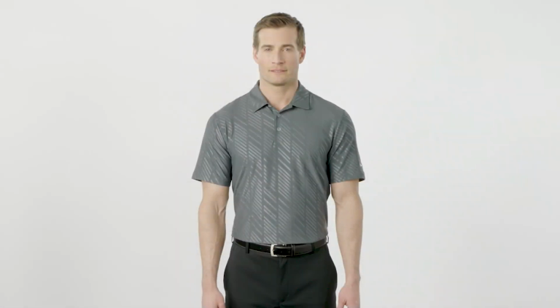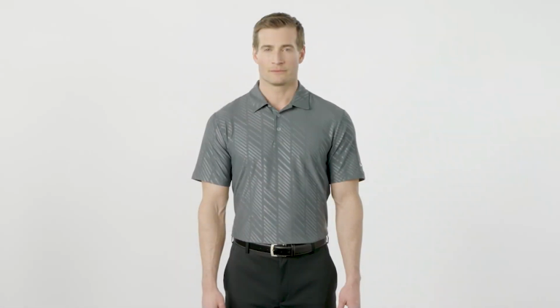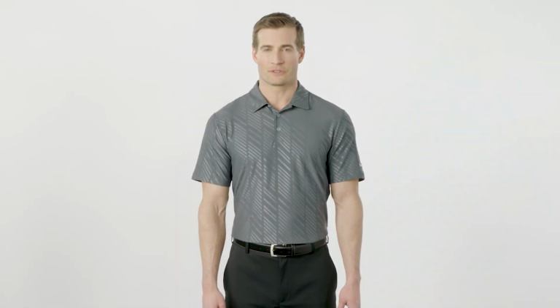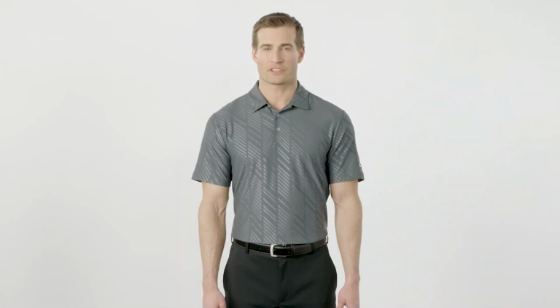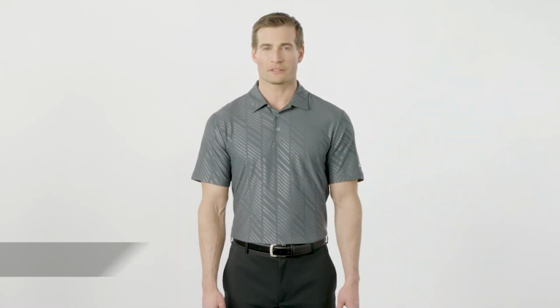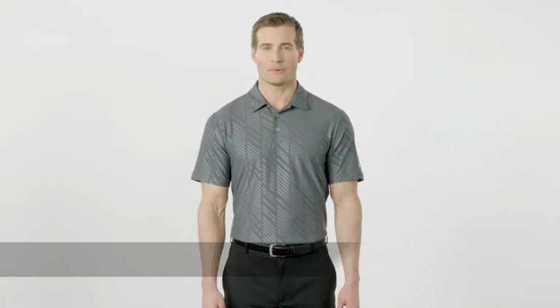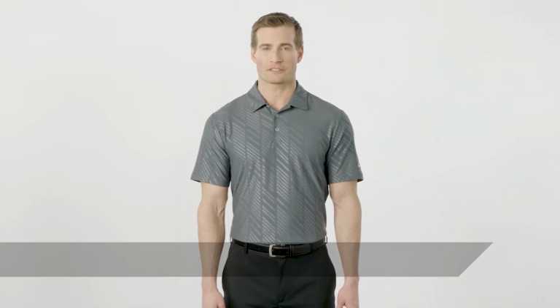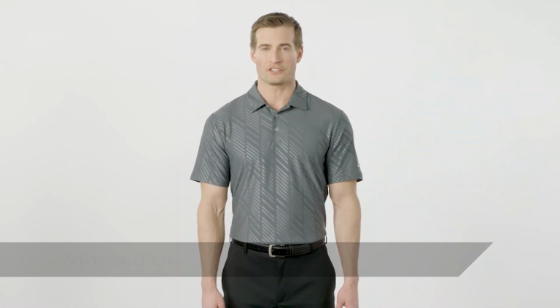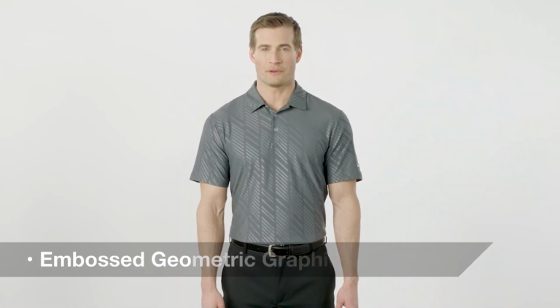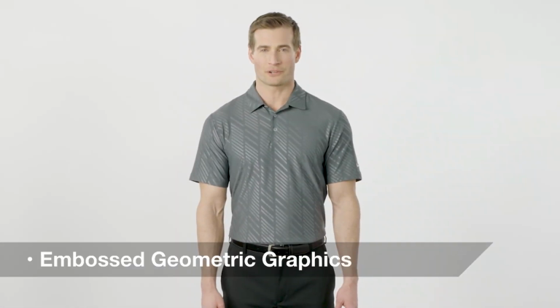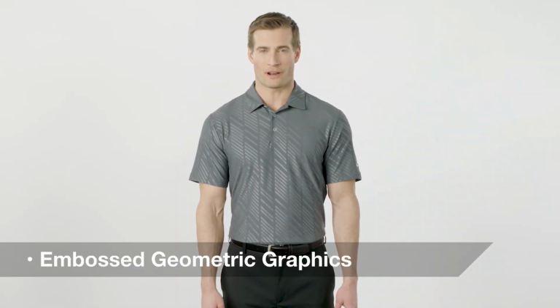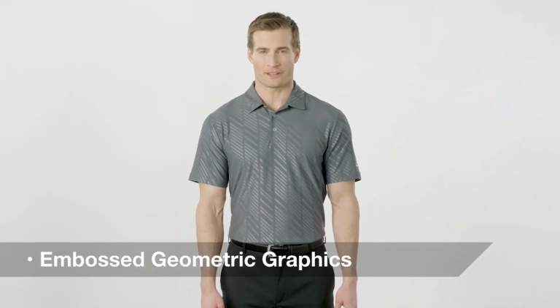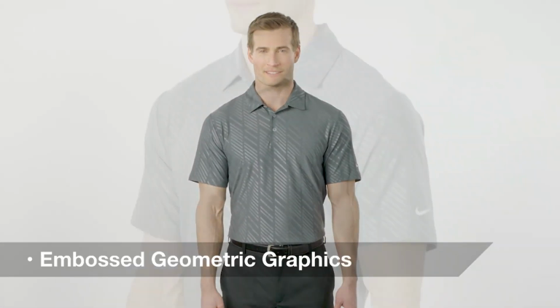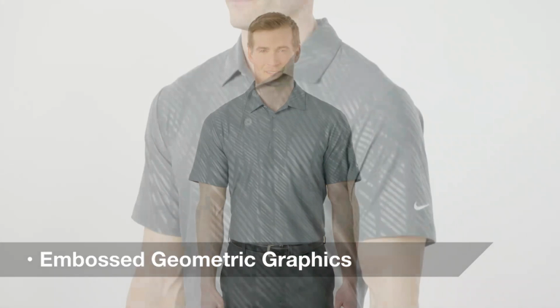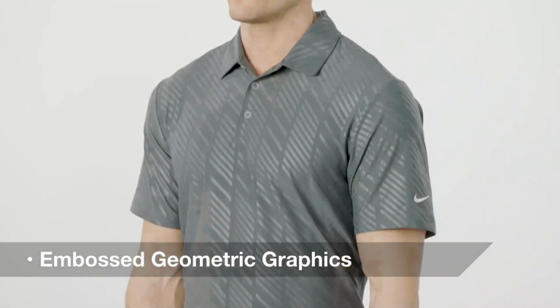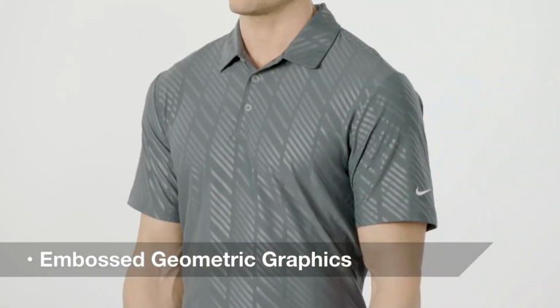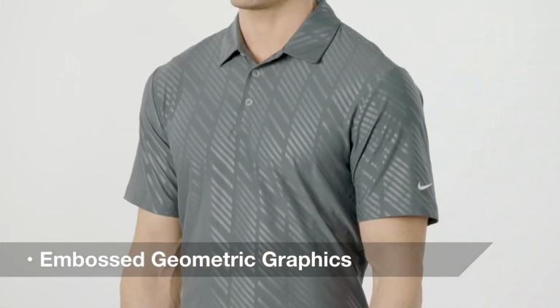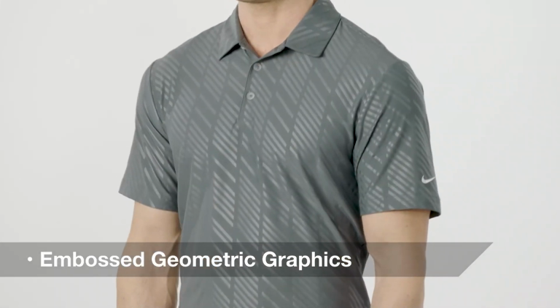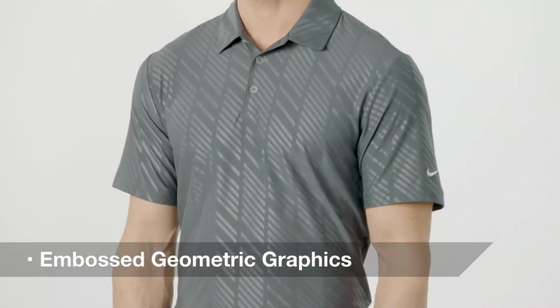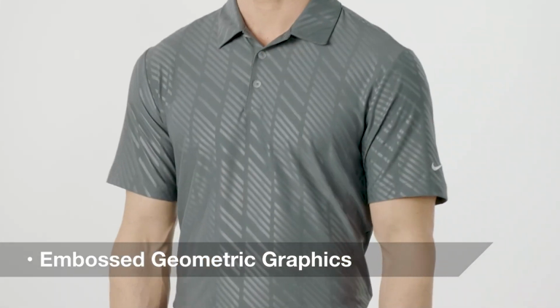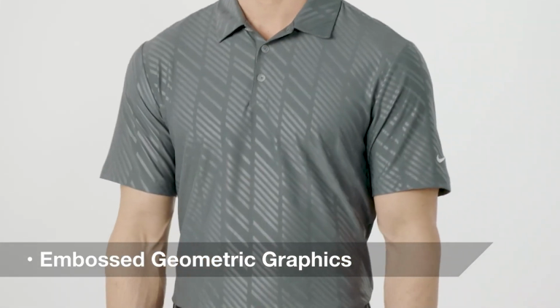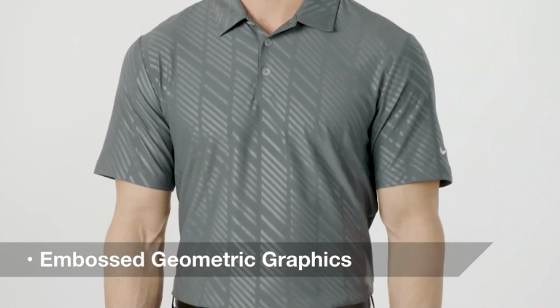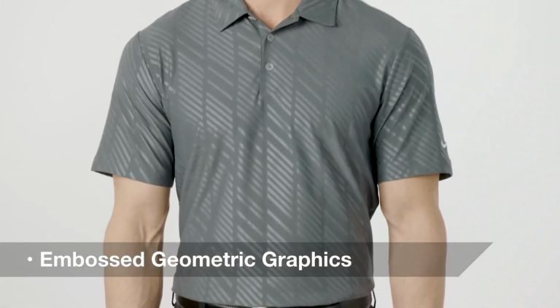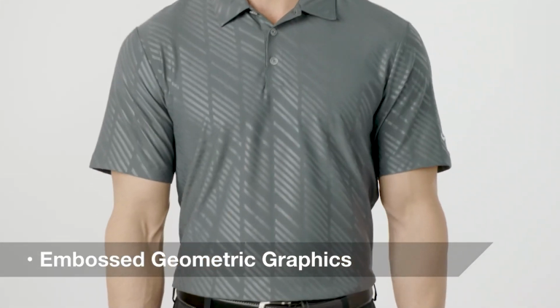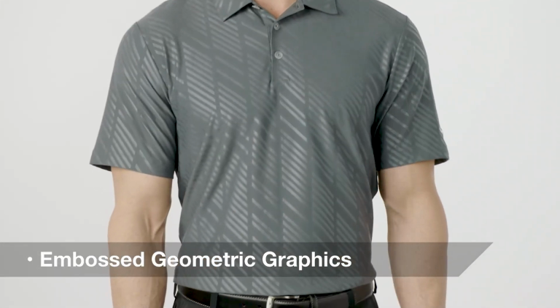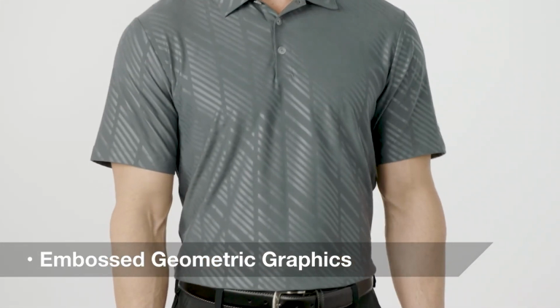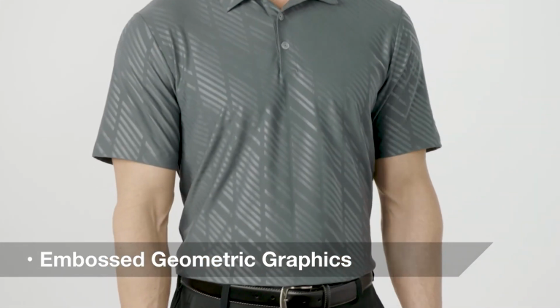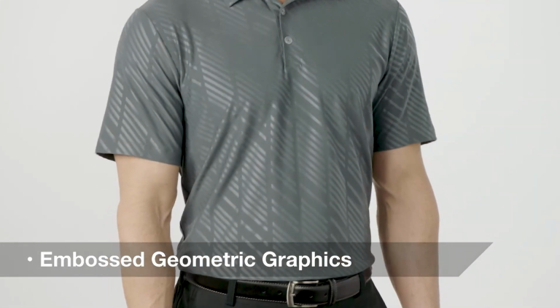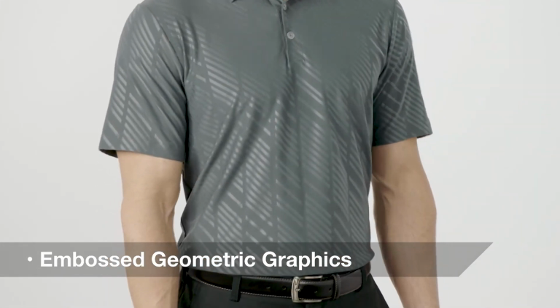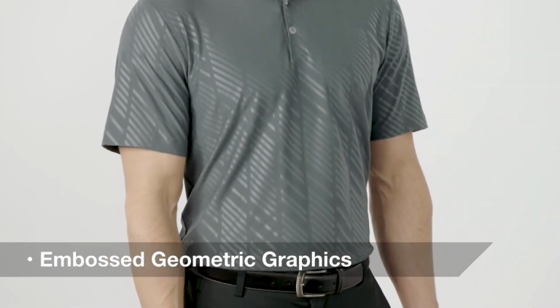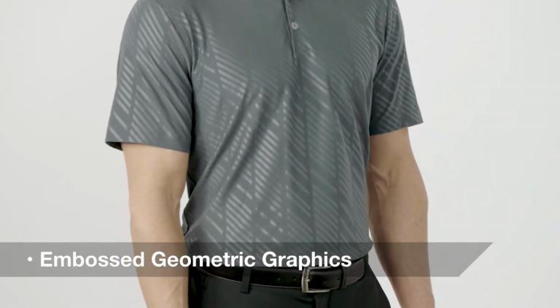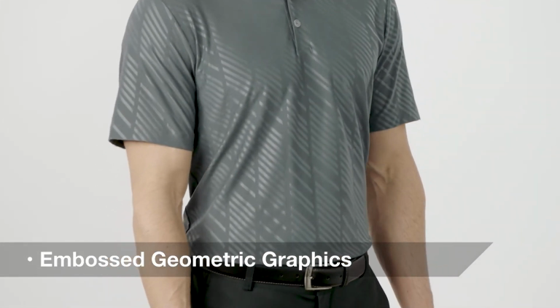With subtle embossed geometric graphics, this textured polo creates an updated style with a quiet sophistication.